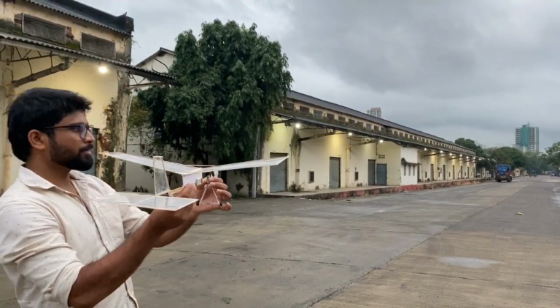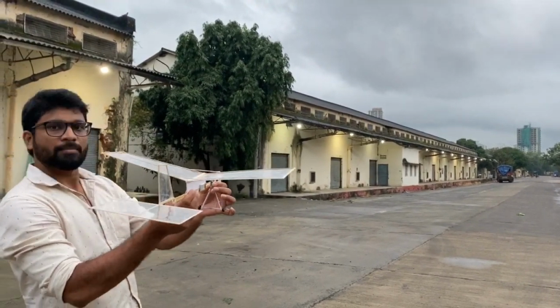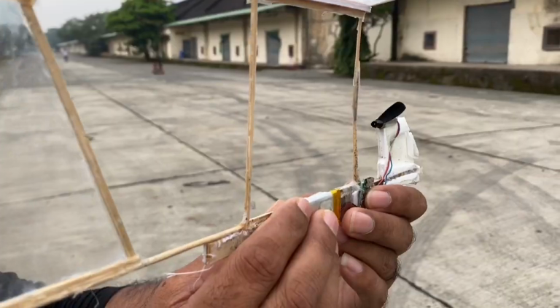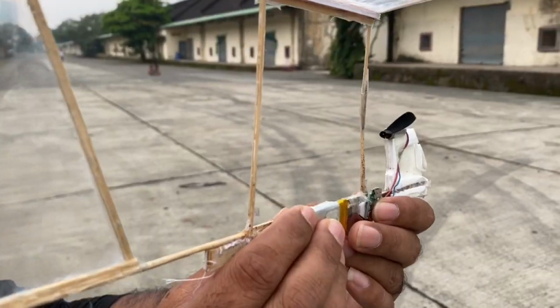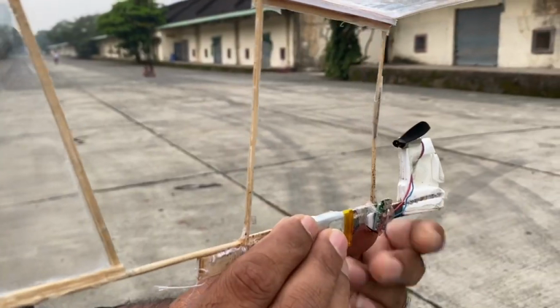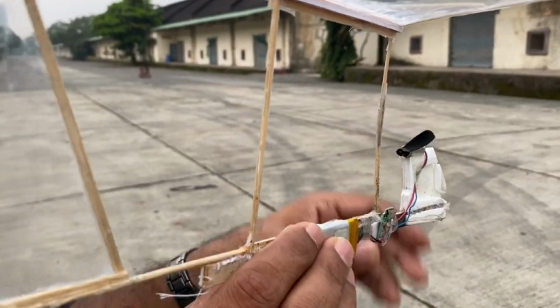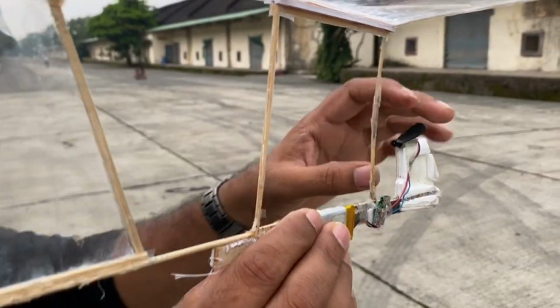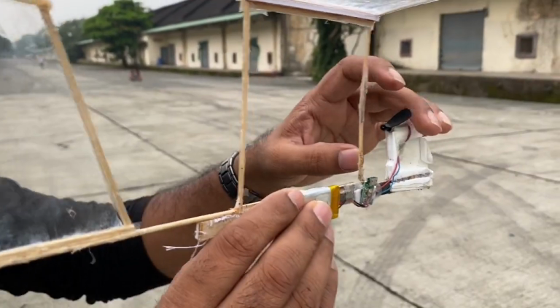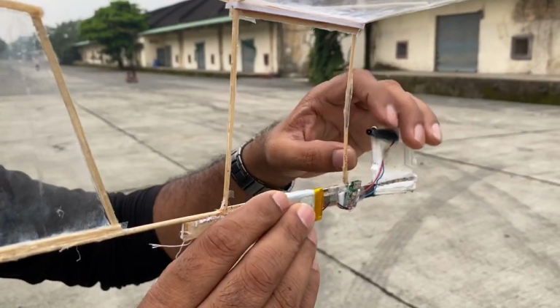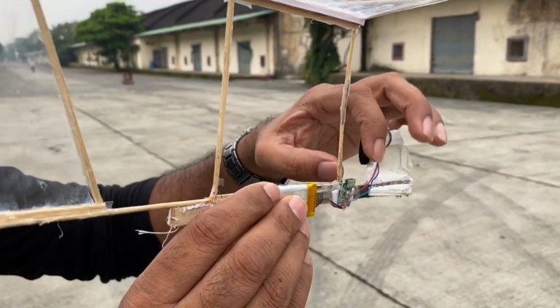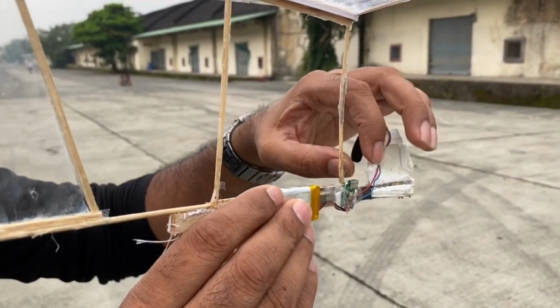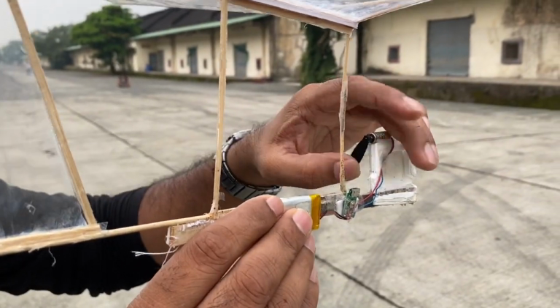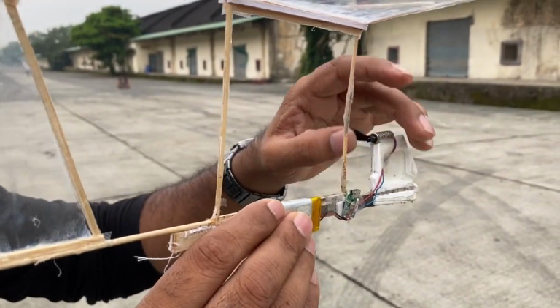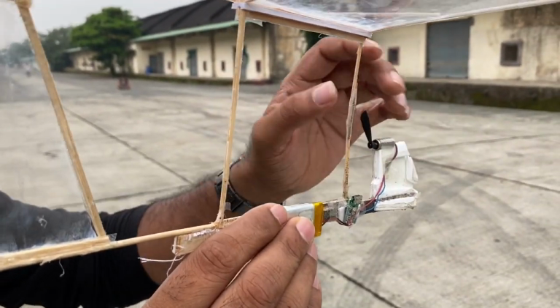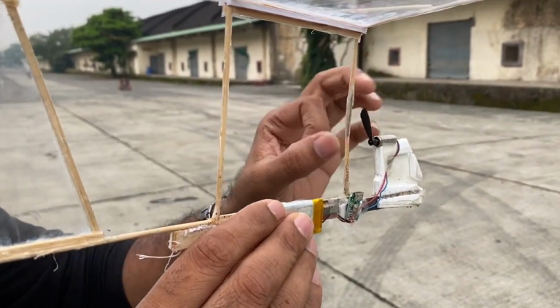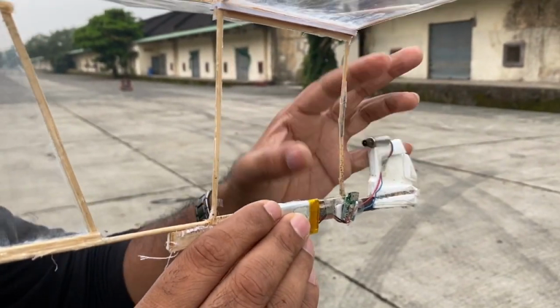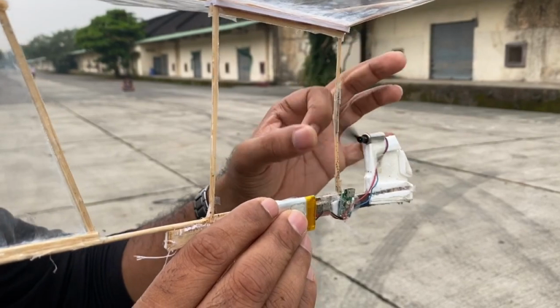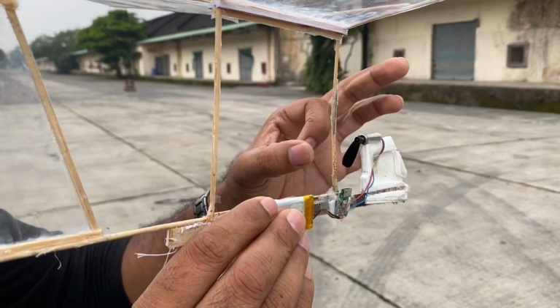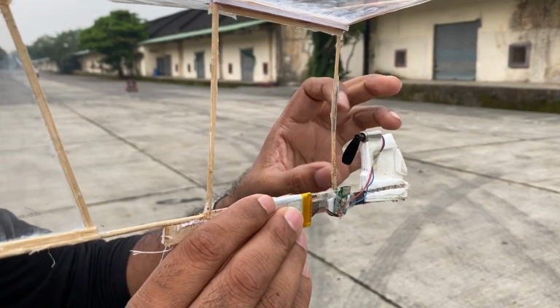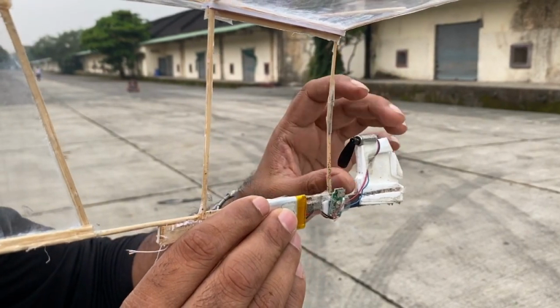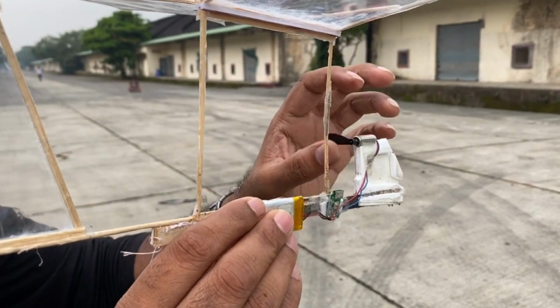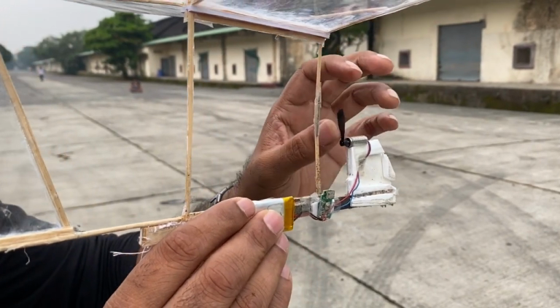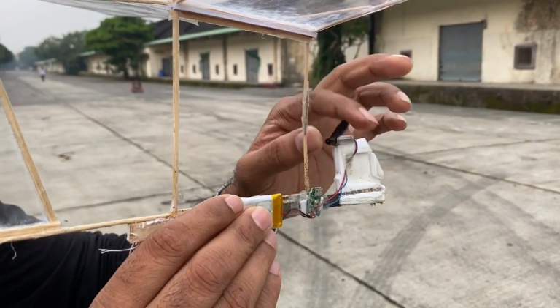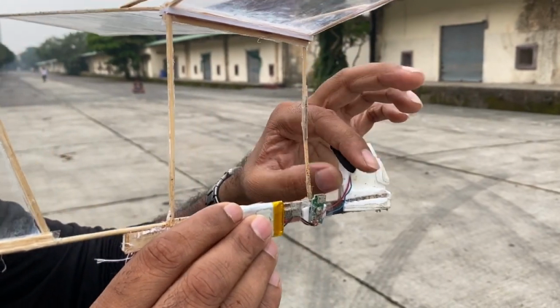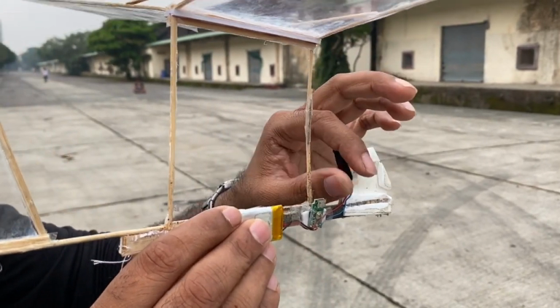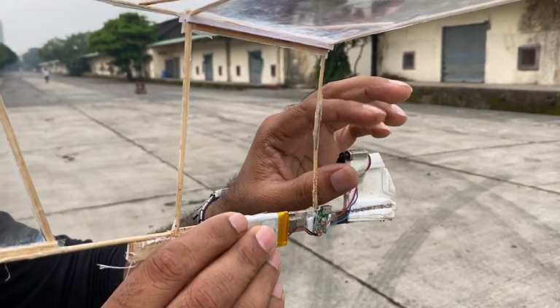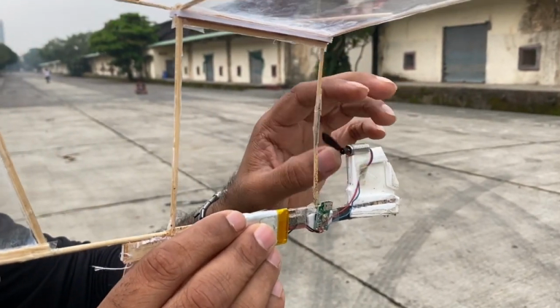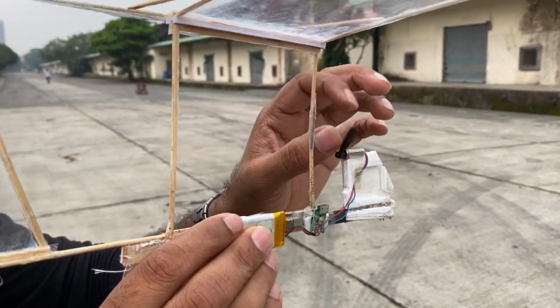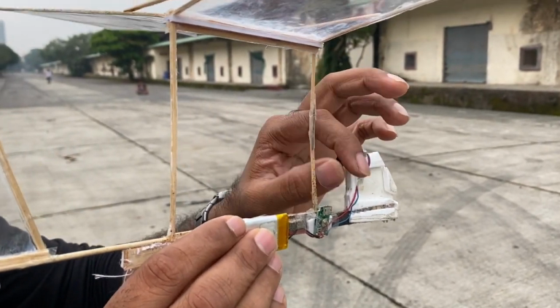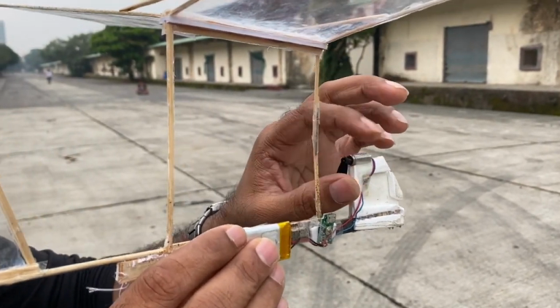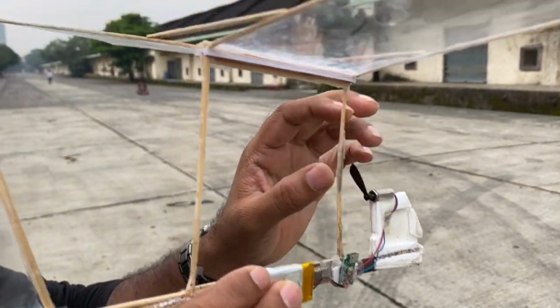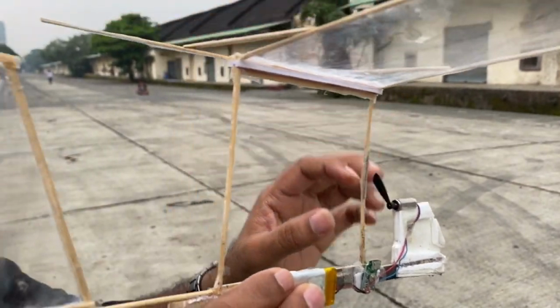So friends, you can see that in between, our propeller has fallen, so let's change the flight.